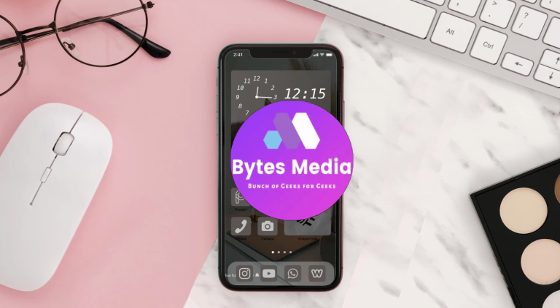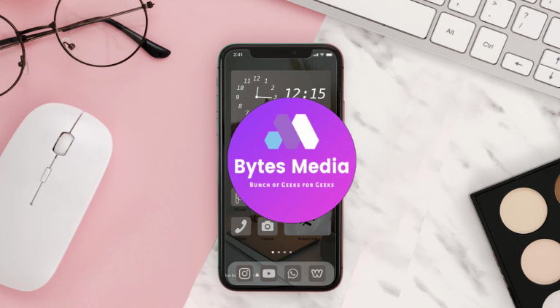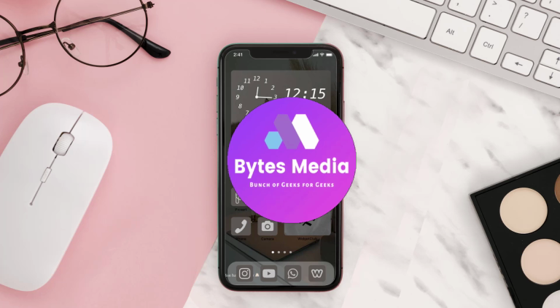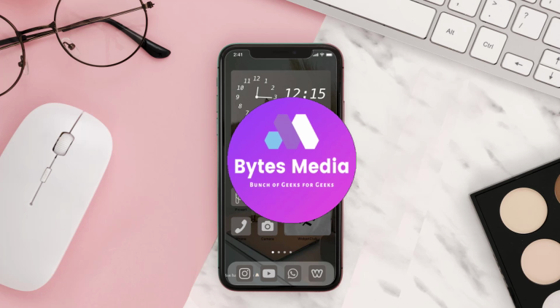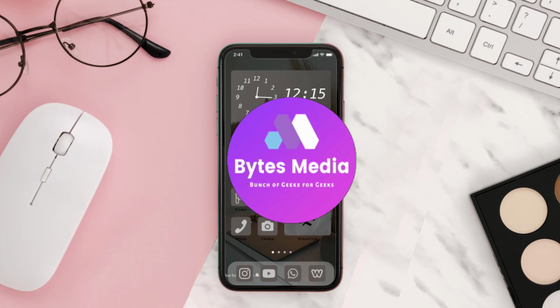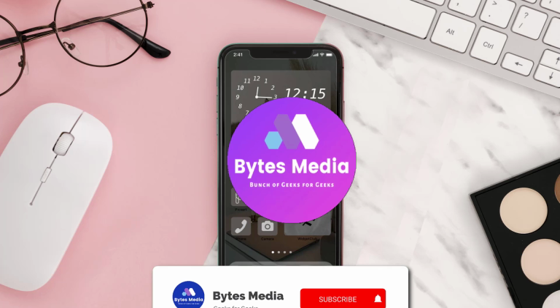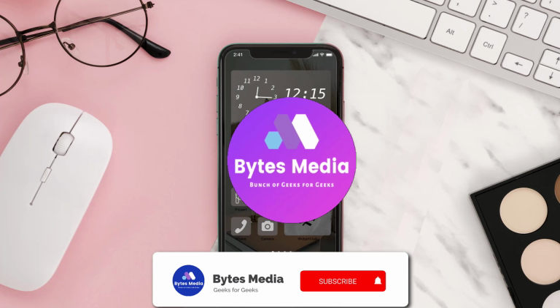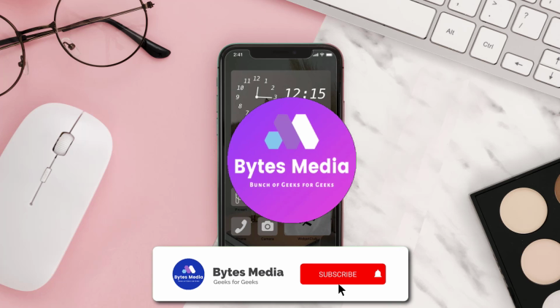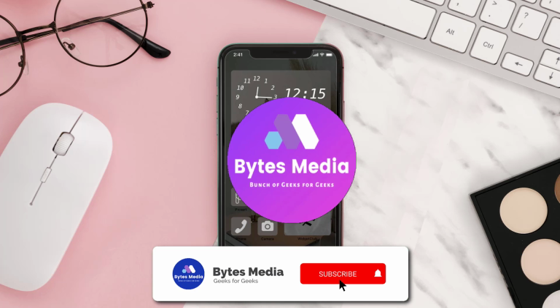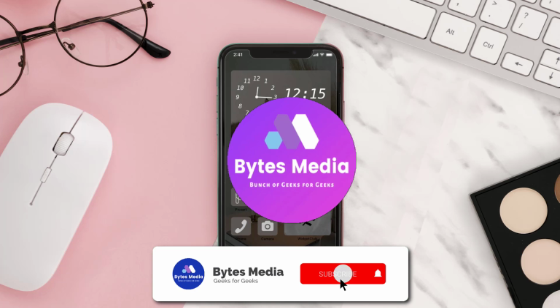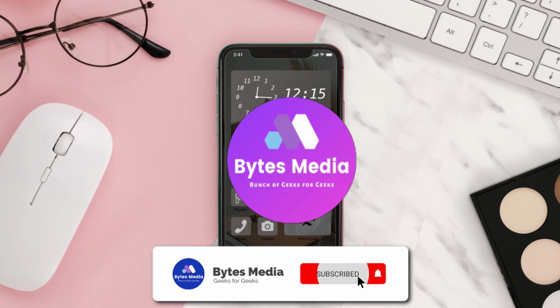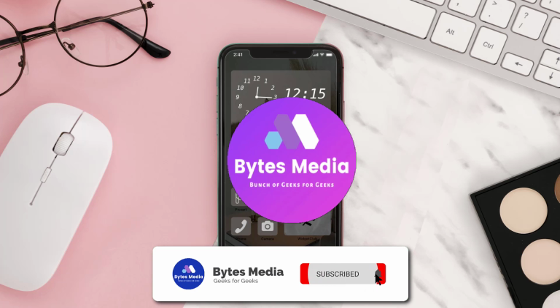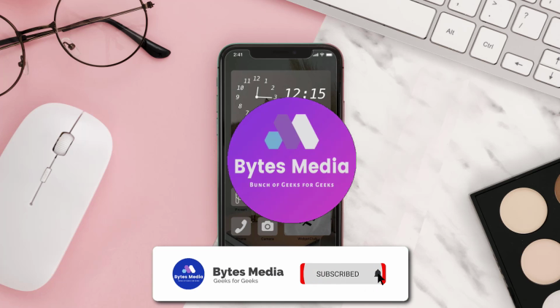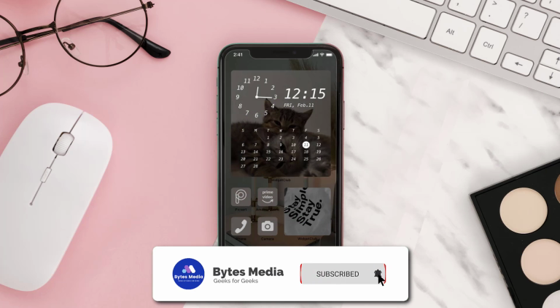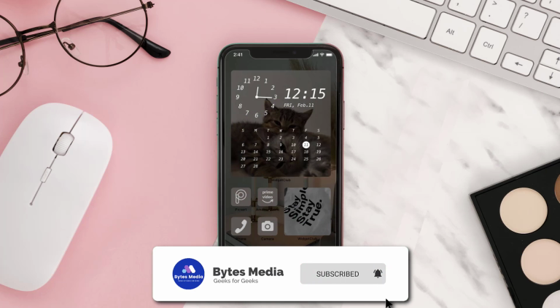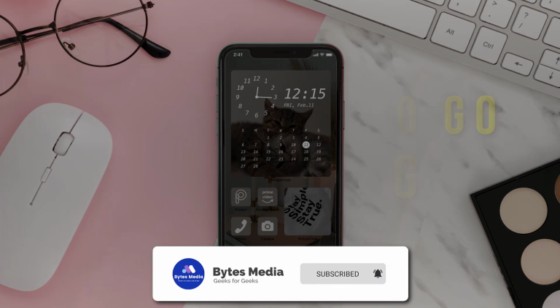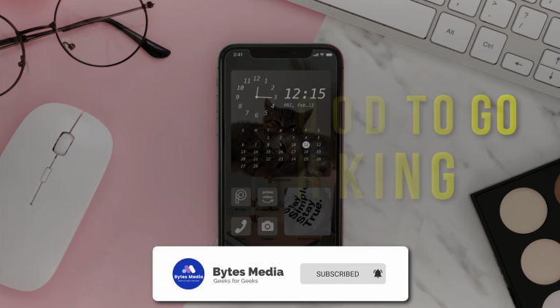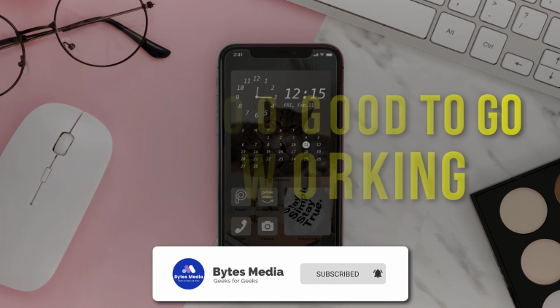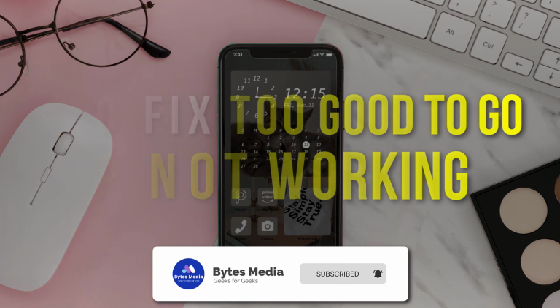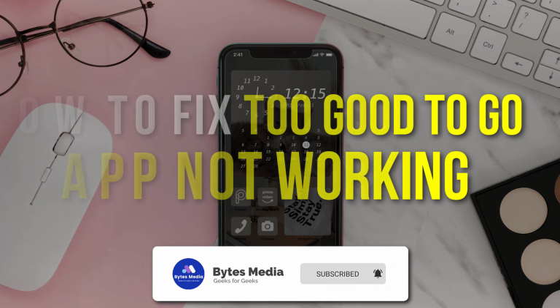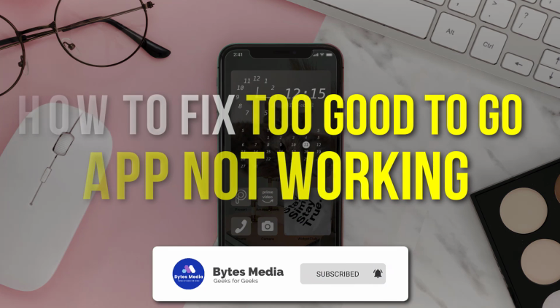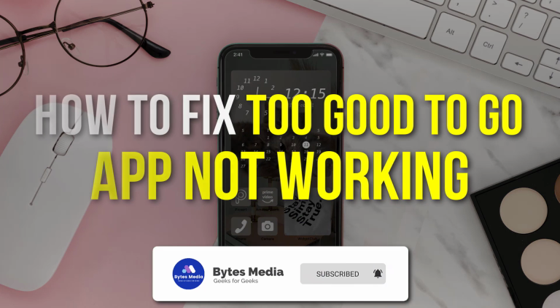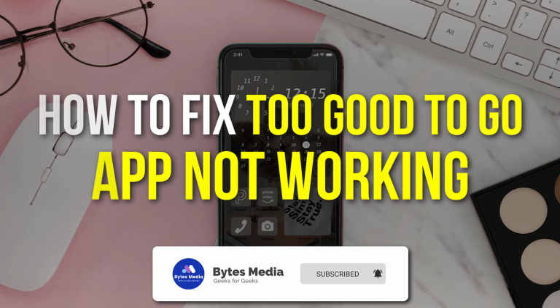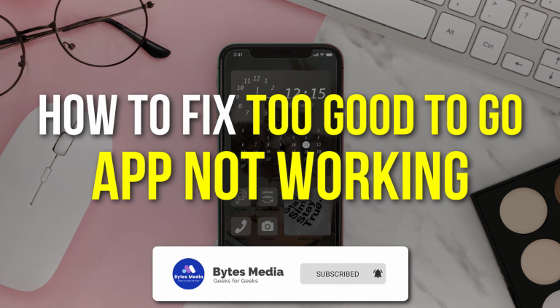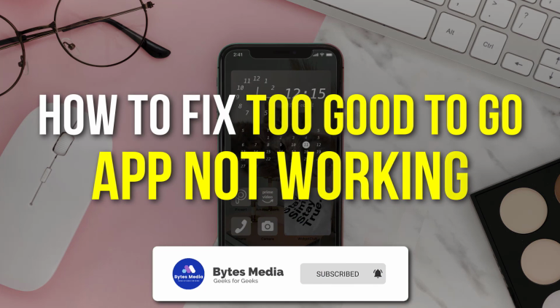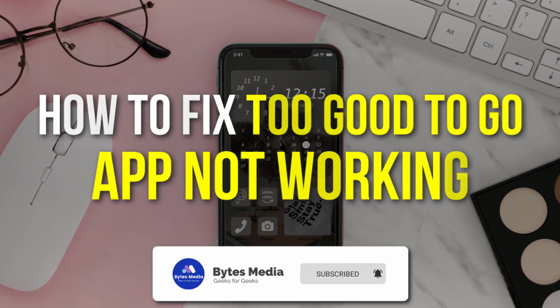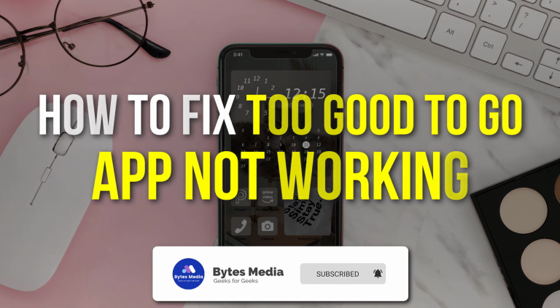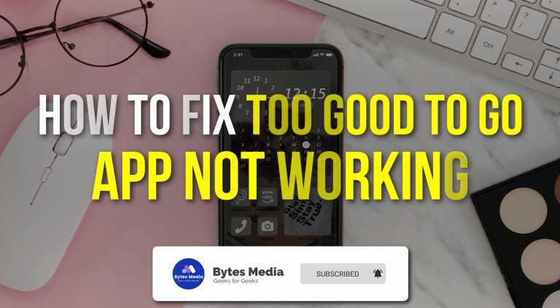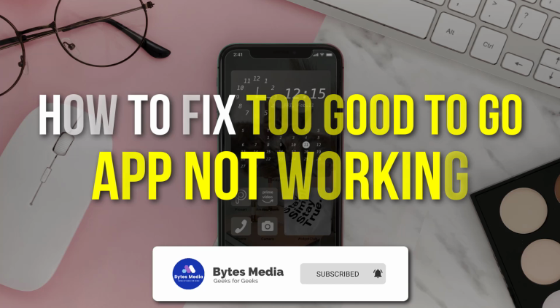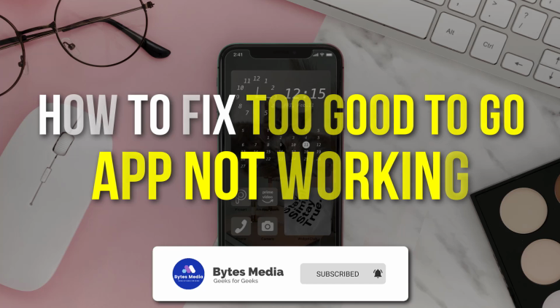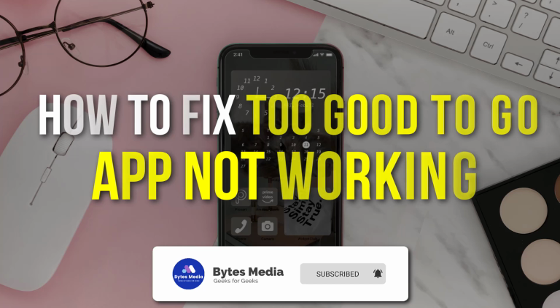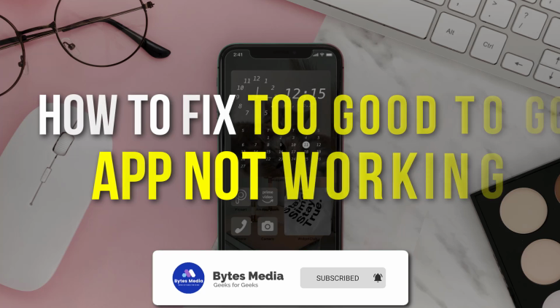Hey guys, I'm Anna and today I'm going to show you how to fix the Too Good To Go mobile app not working.